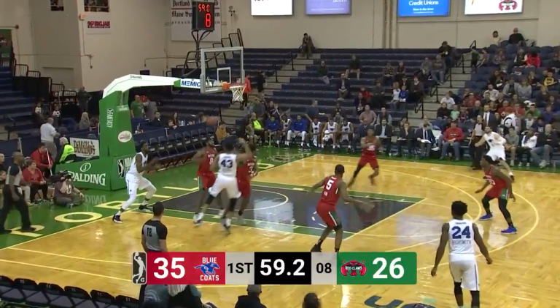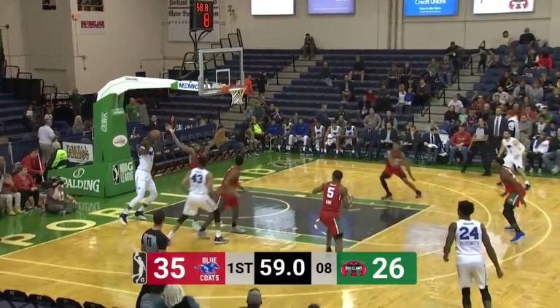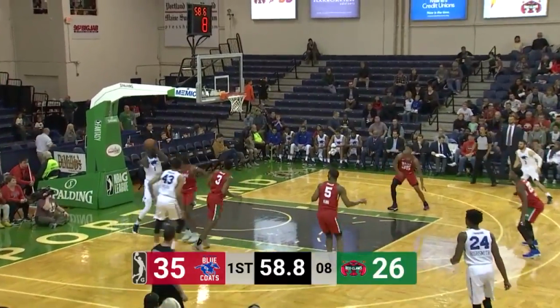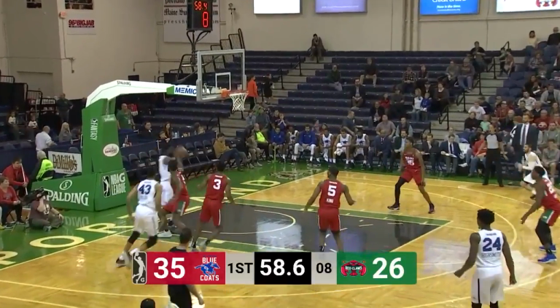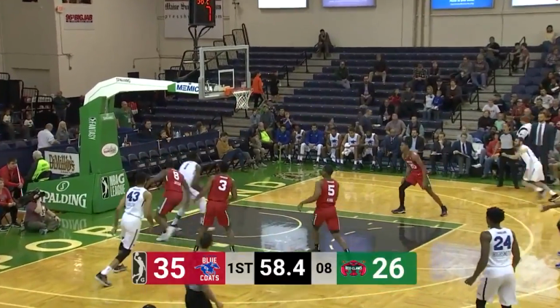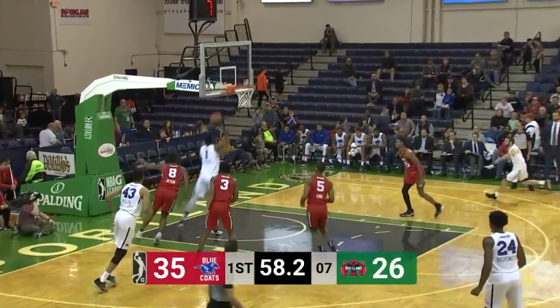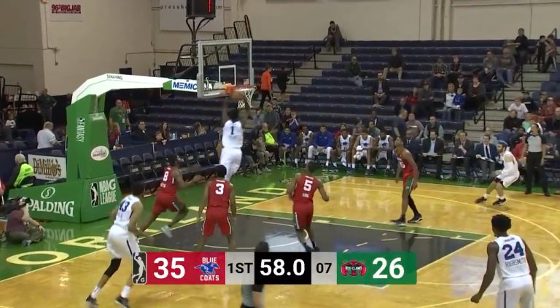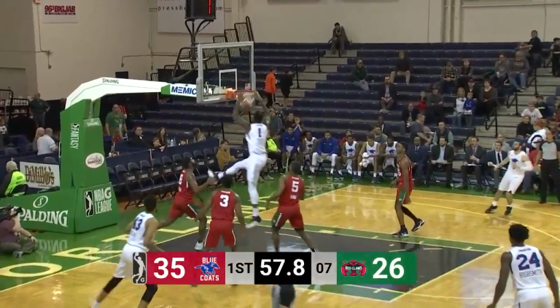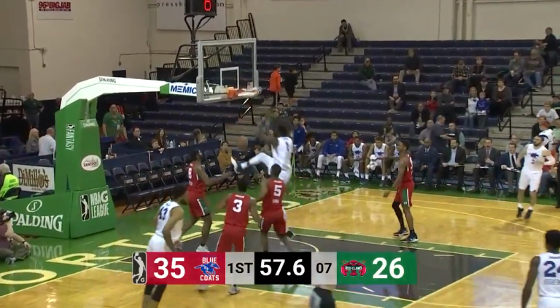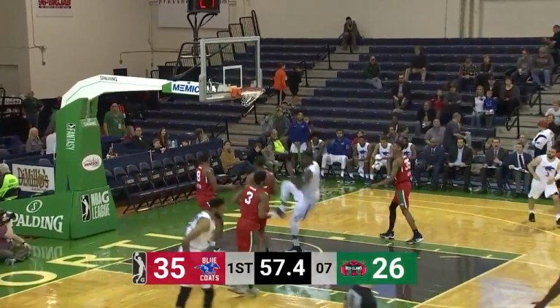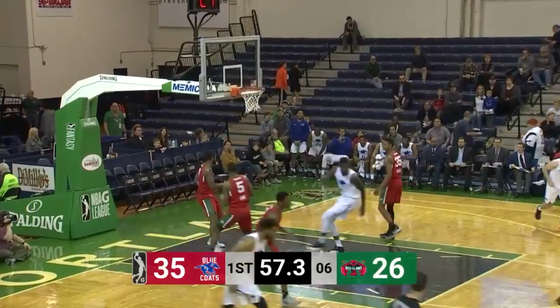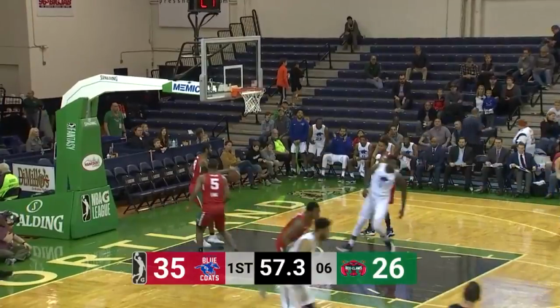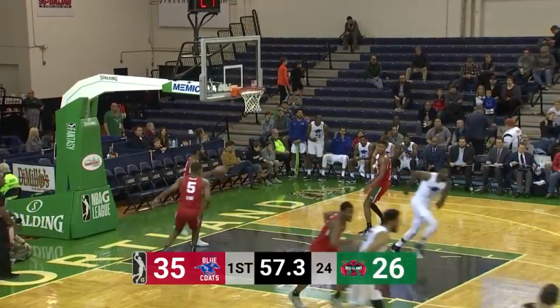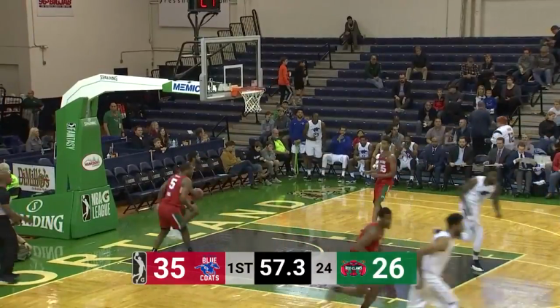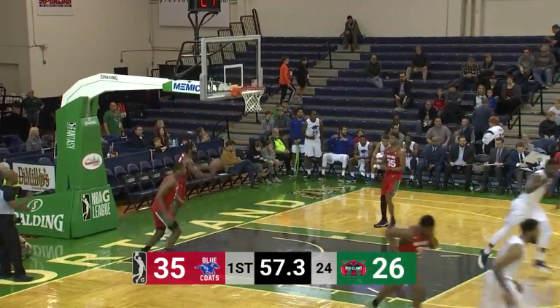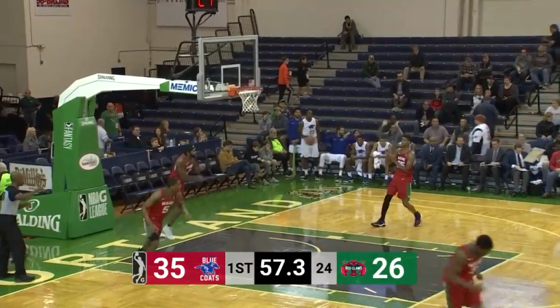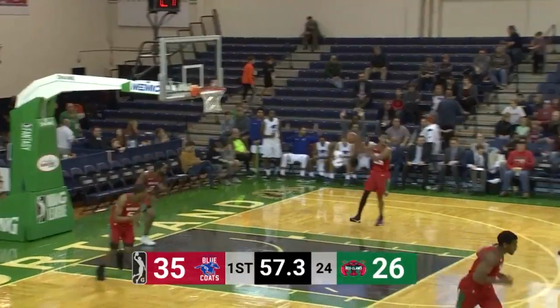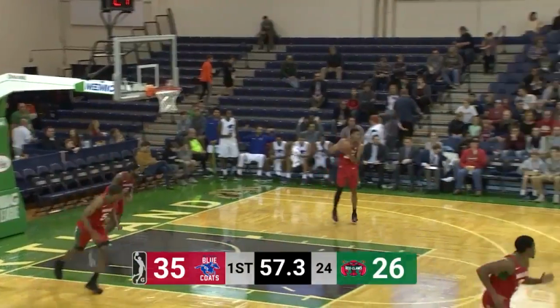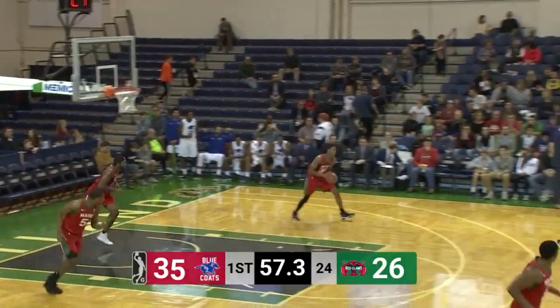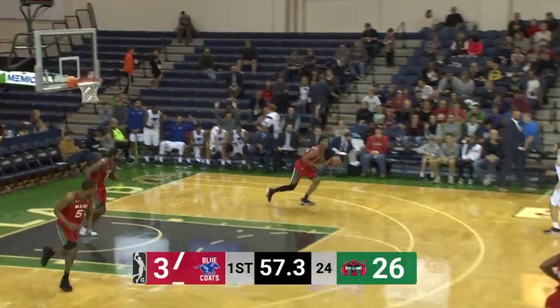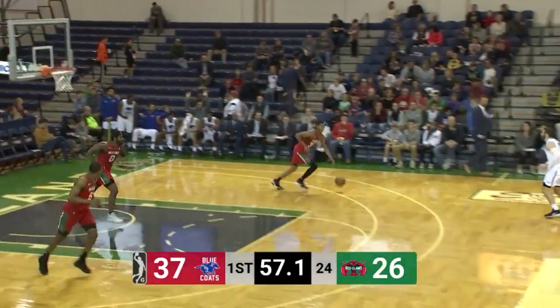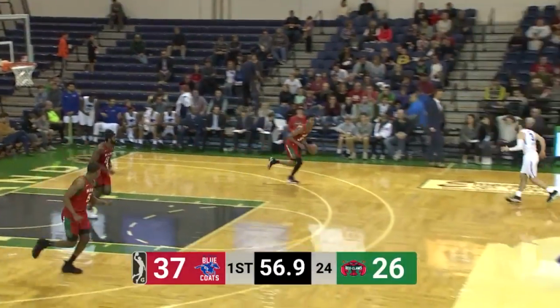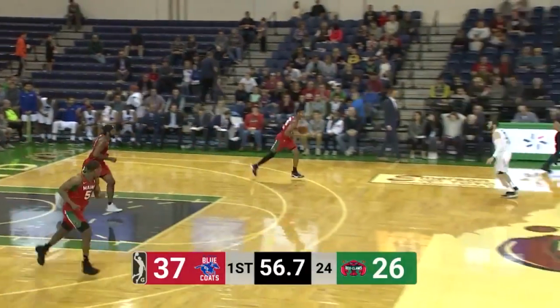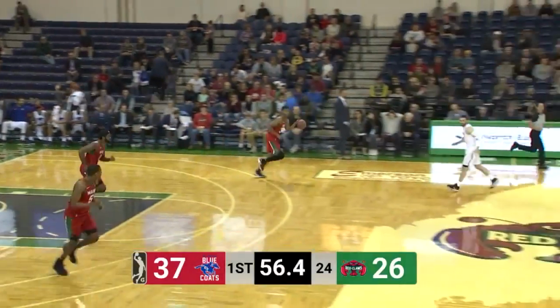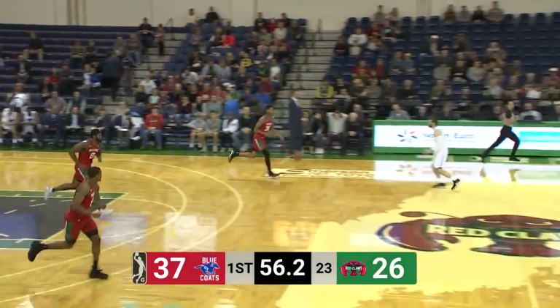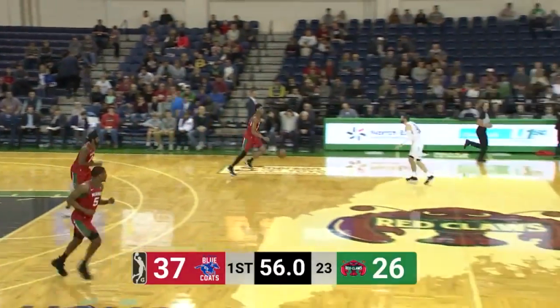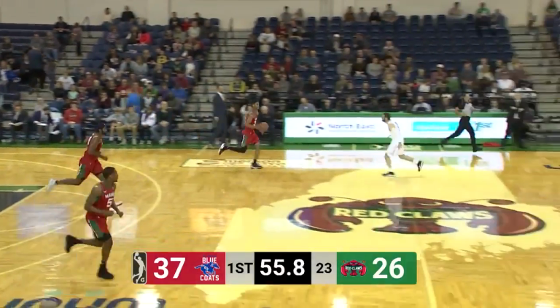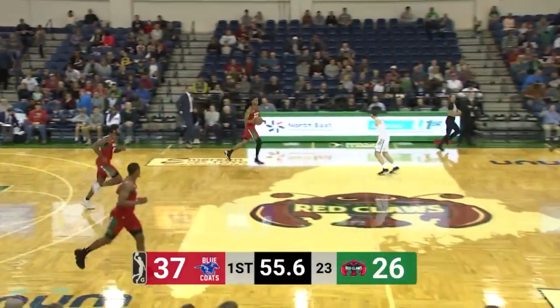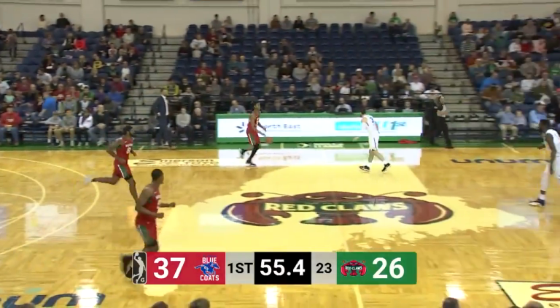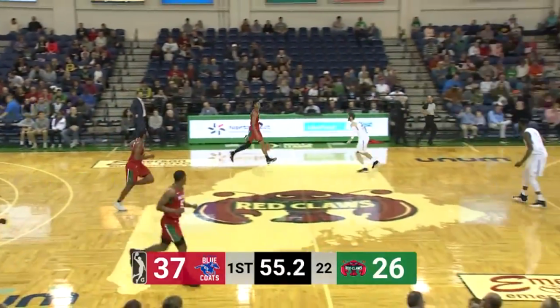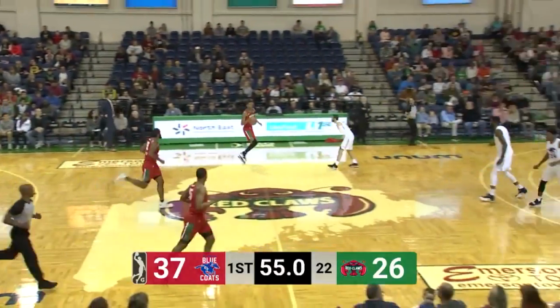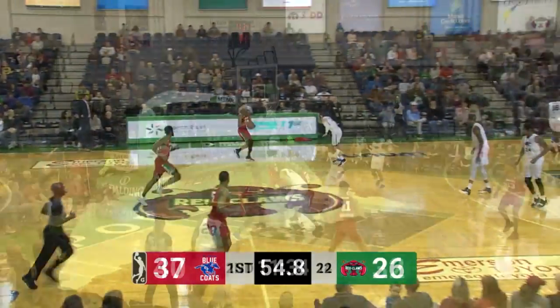They have Pell, and Jonah Bolden into the game, and there is Bolden to Pell for an easy flush.